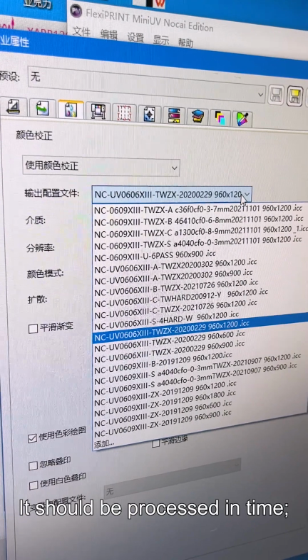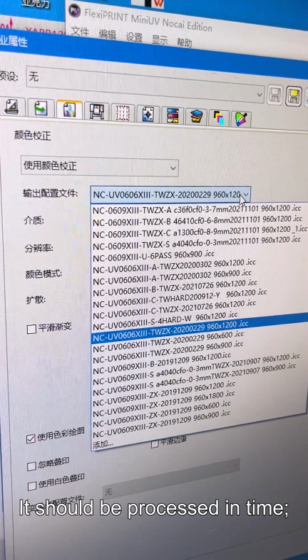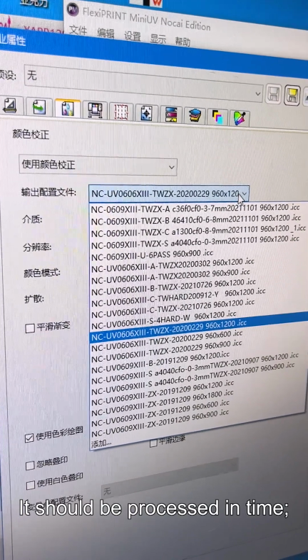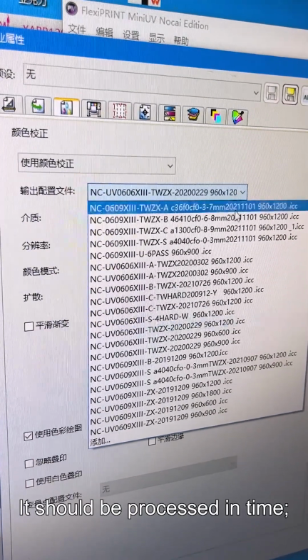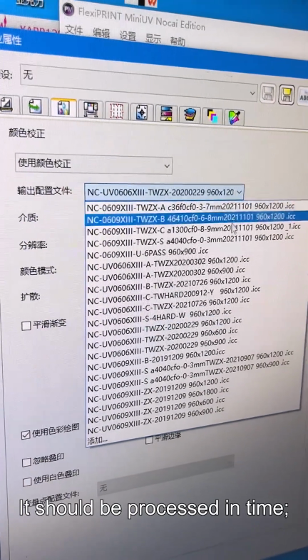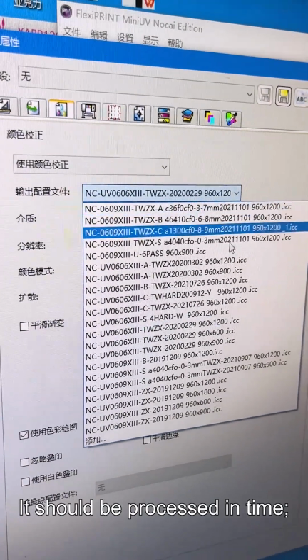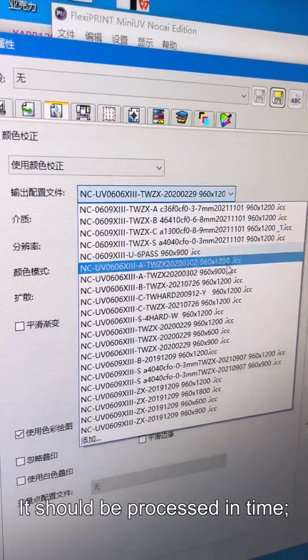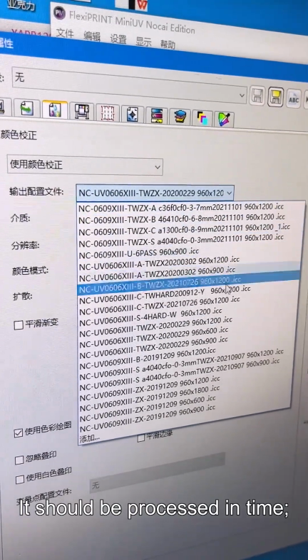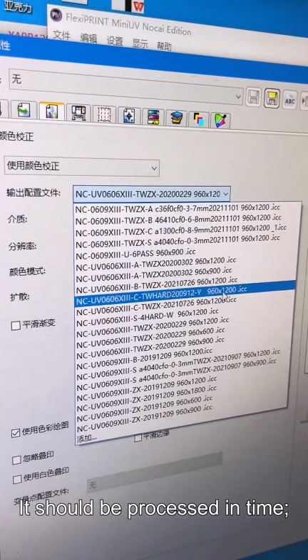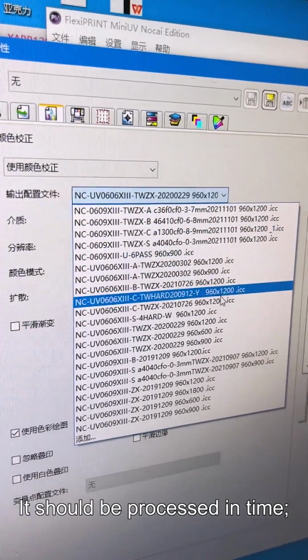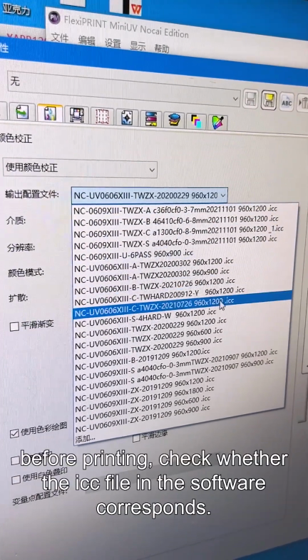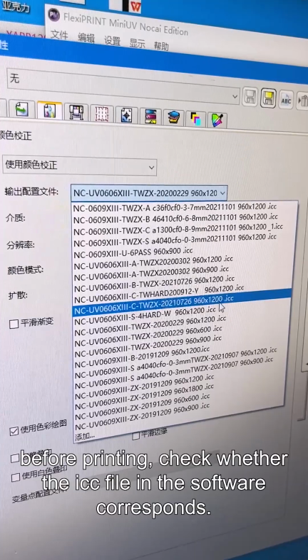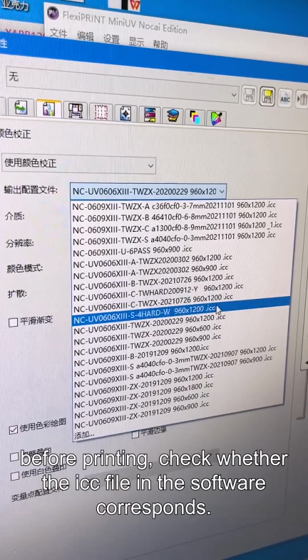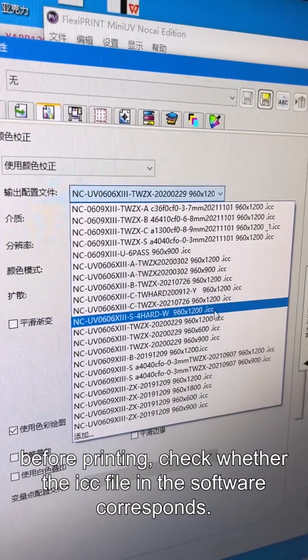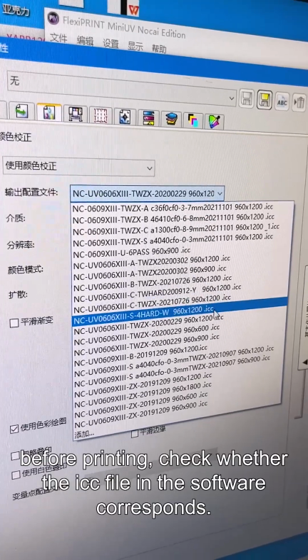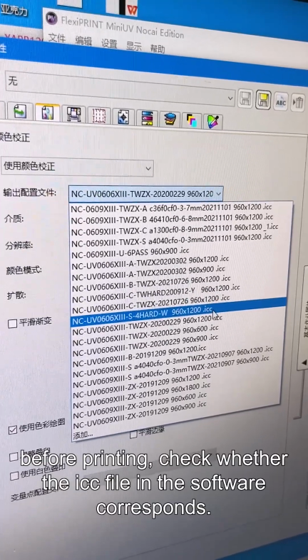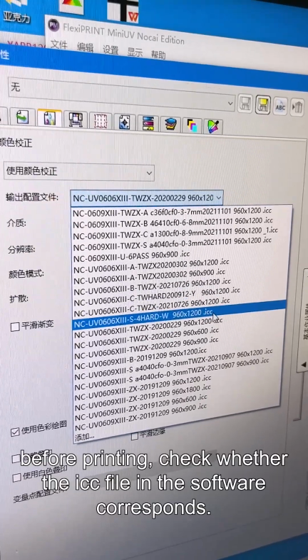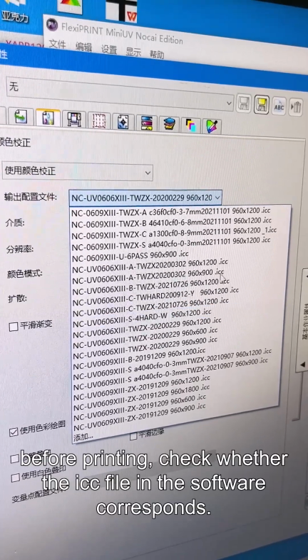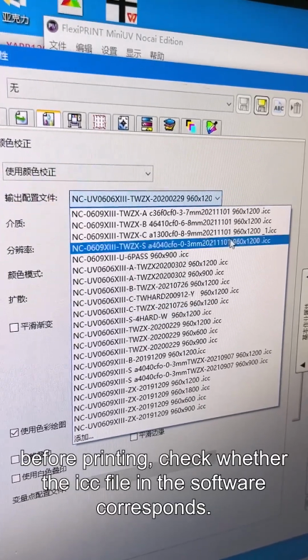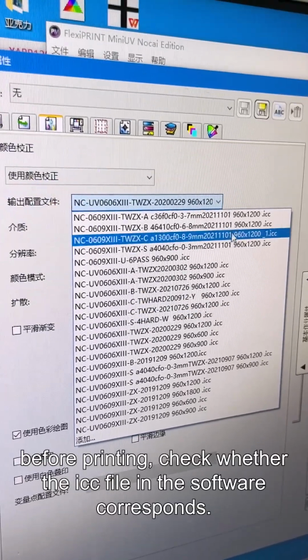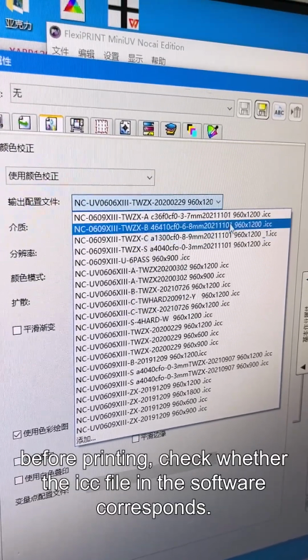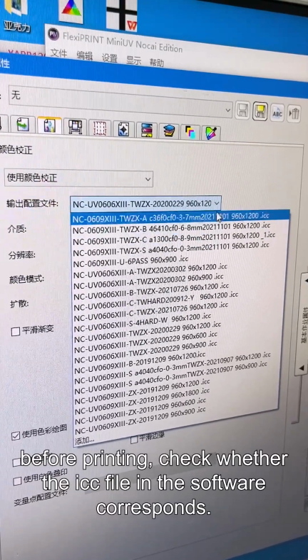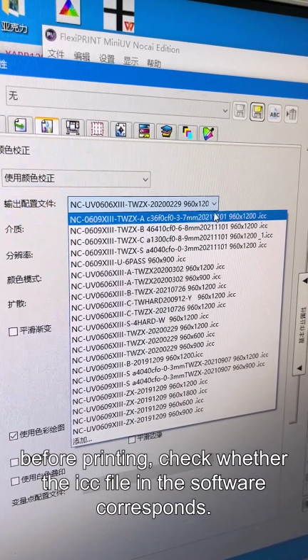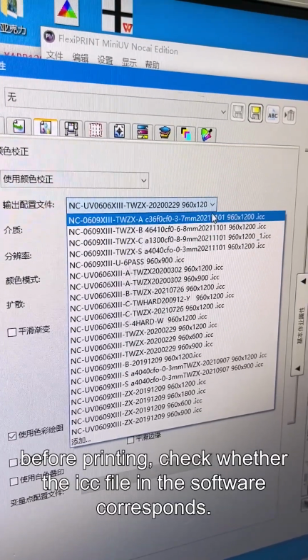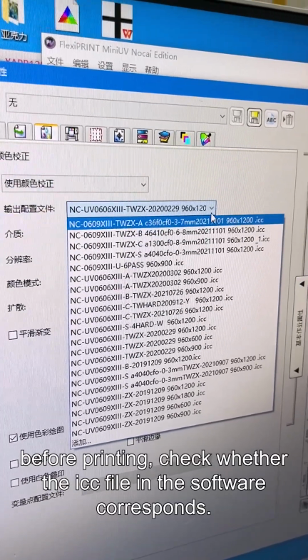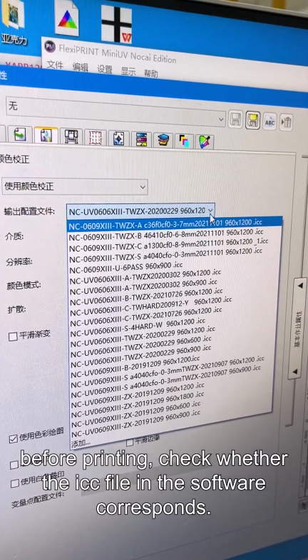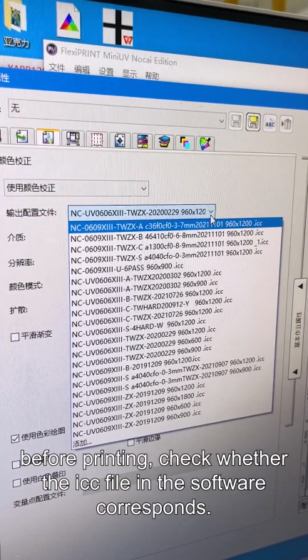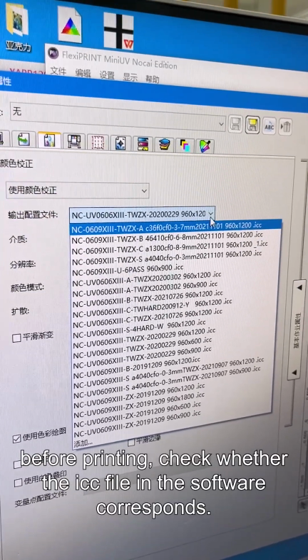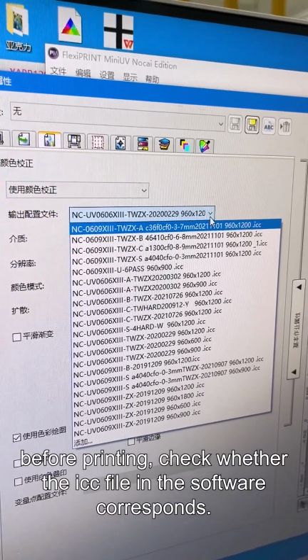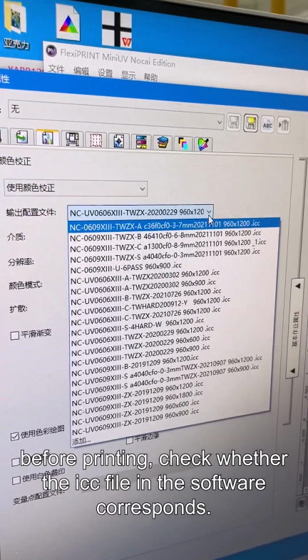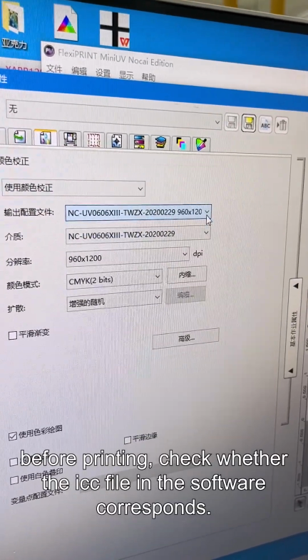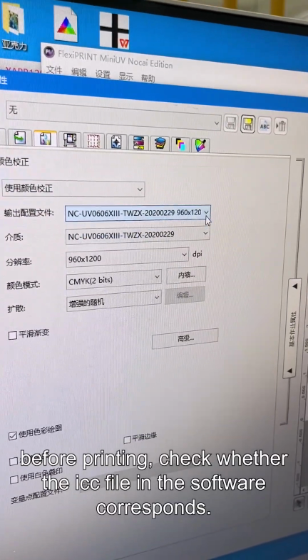It should be processed in time. Before printing, check whether the ICC file in the software corresponds.